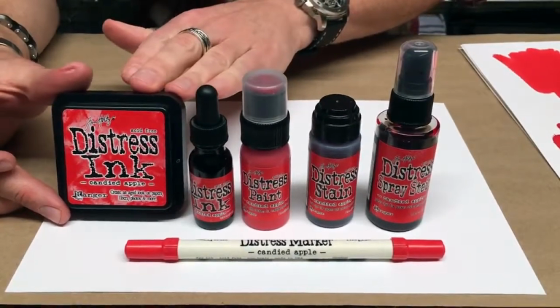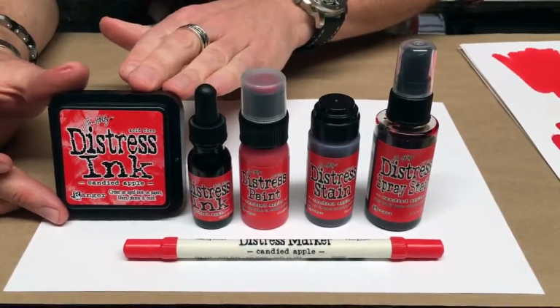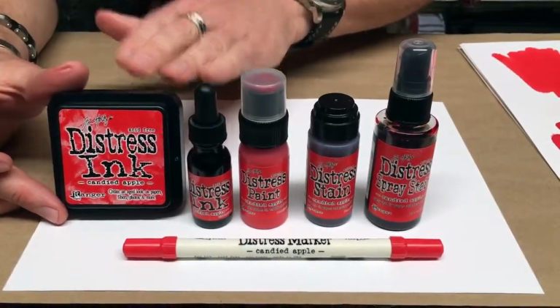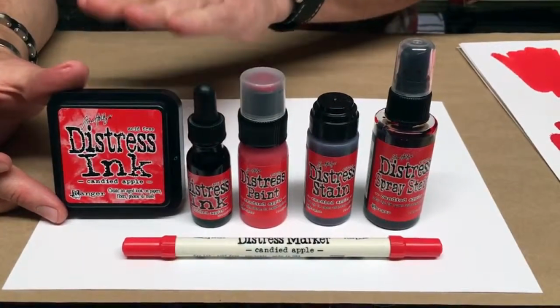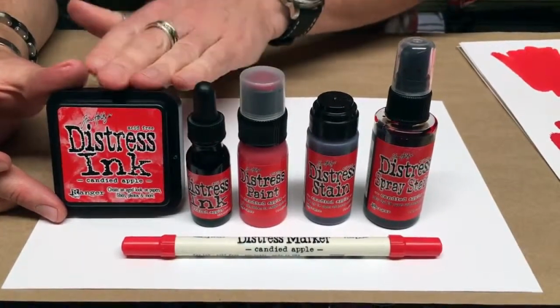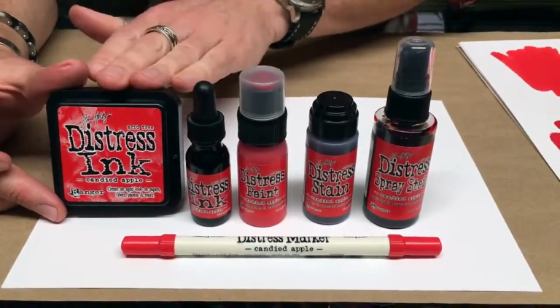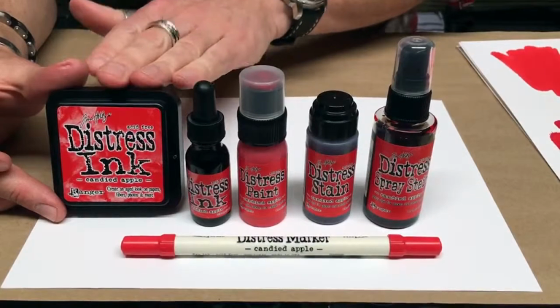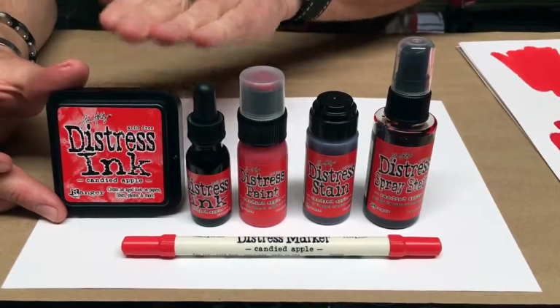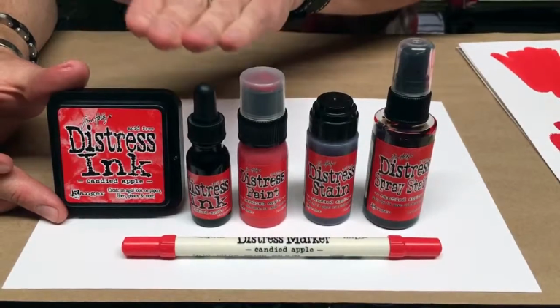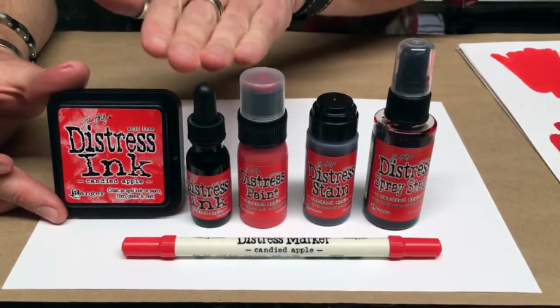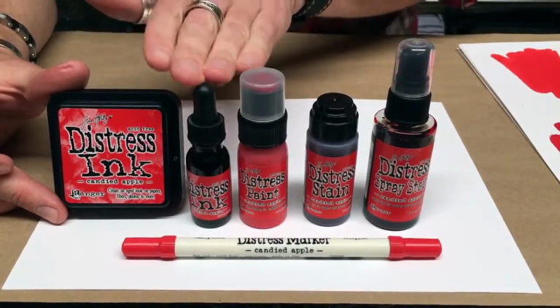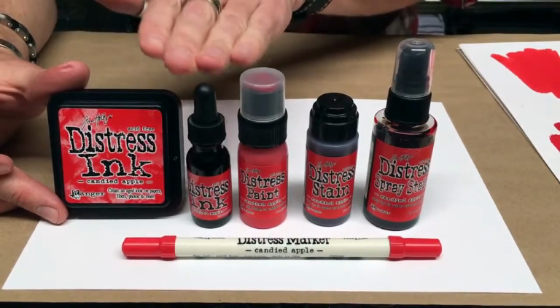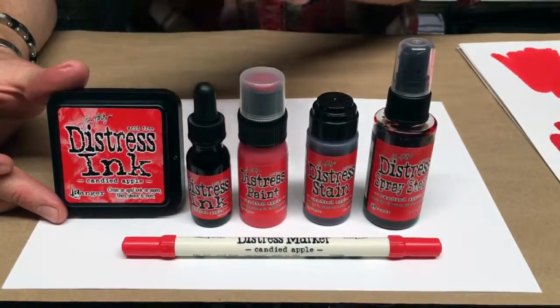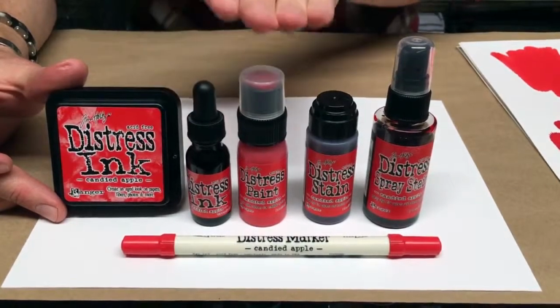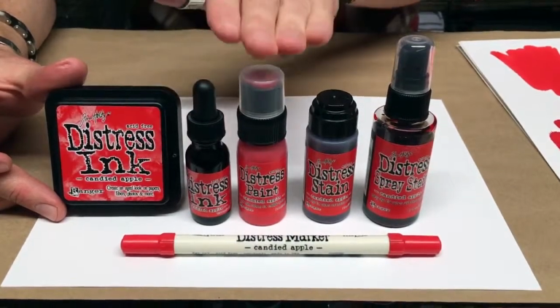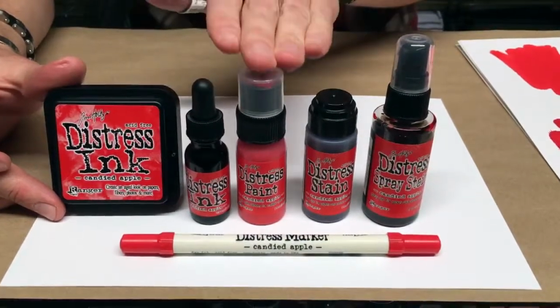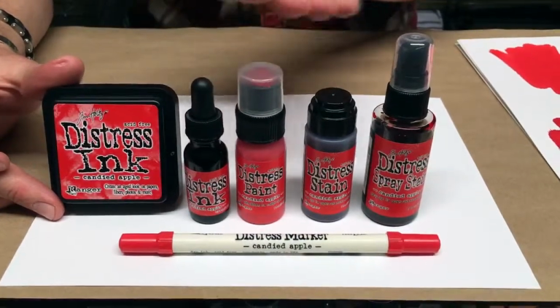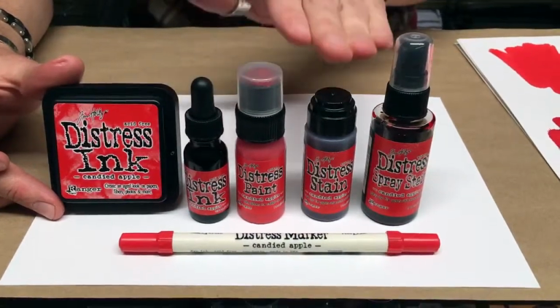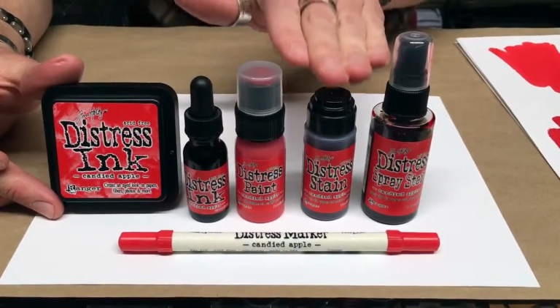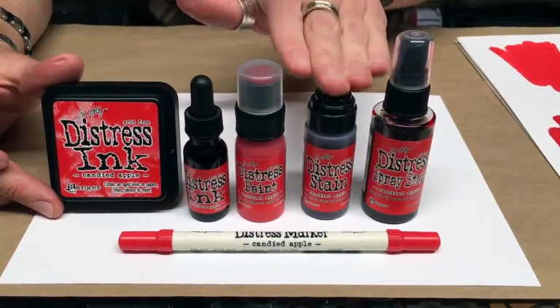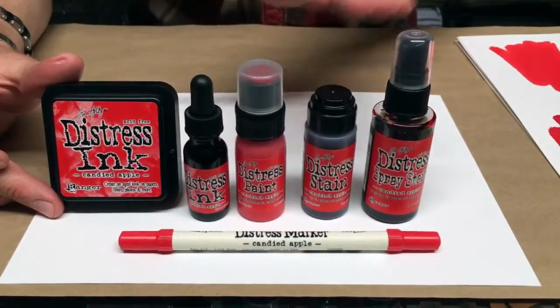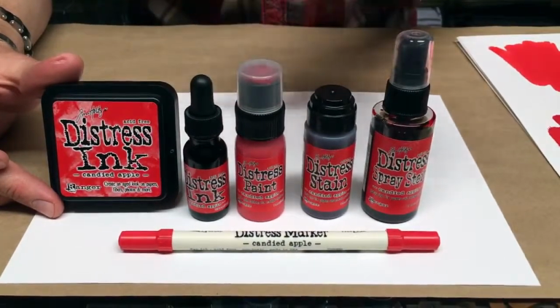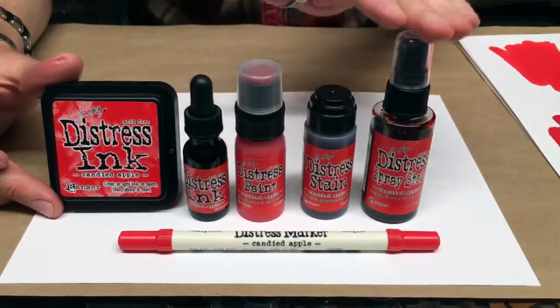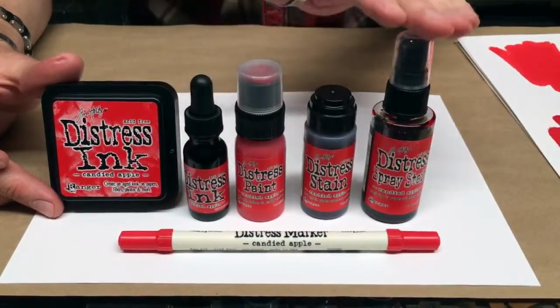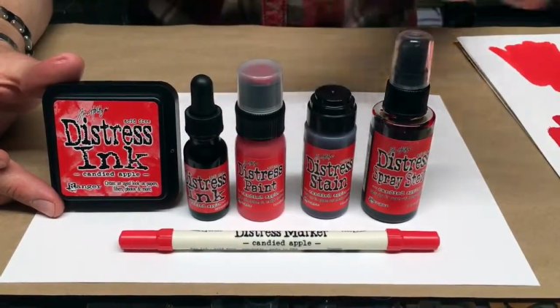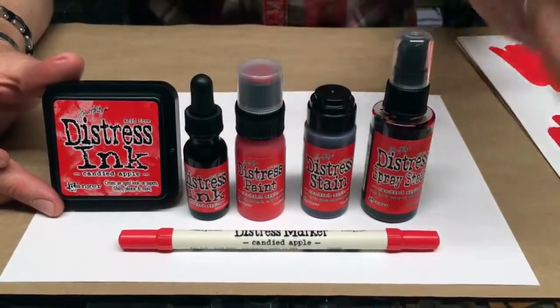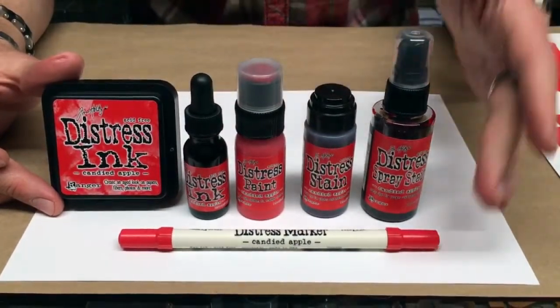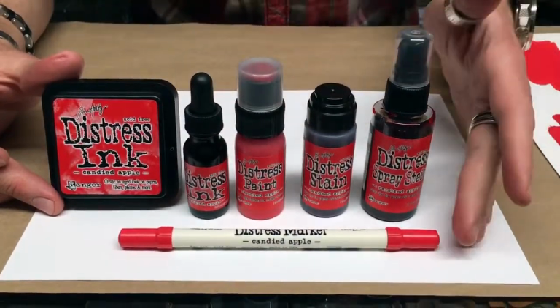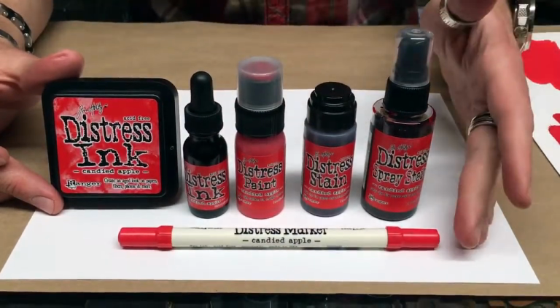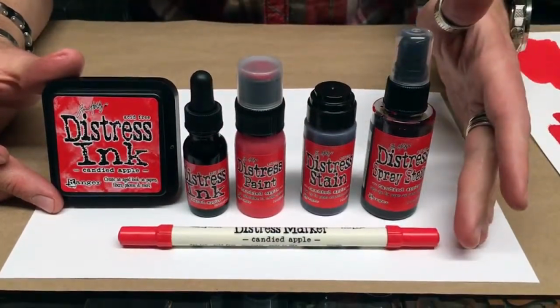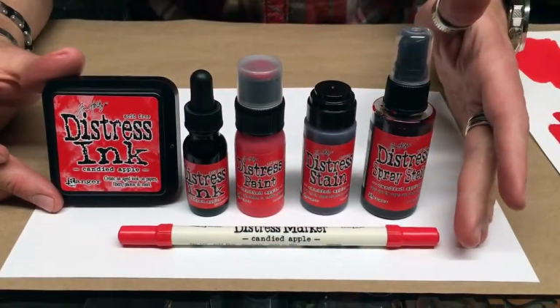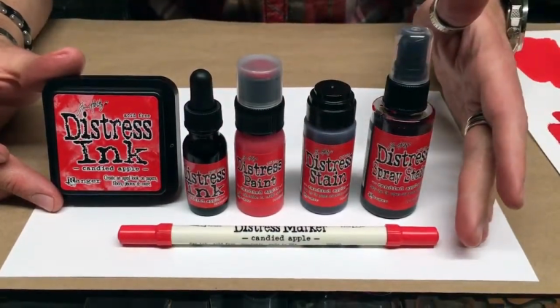And of course, it's available in the ink pad, reinker, paint, stain, spray stain, and marker.